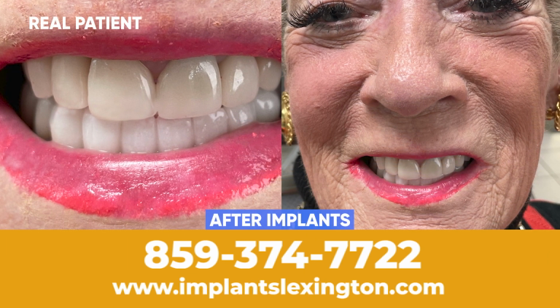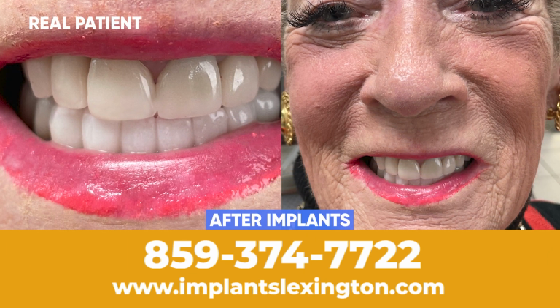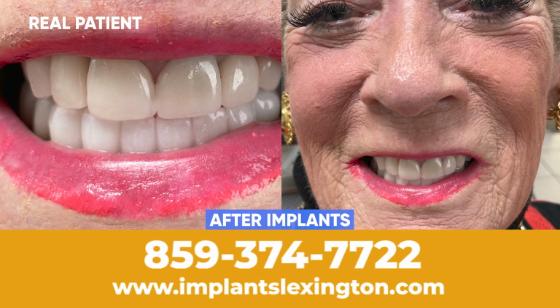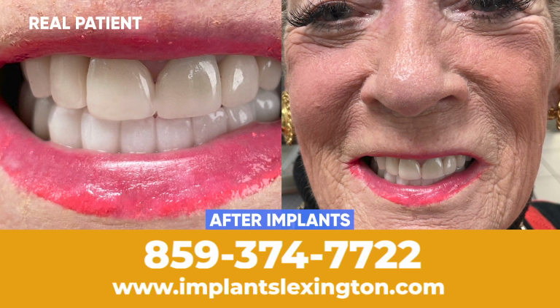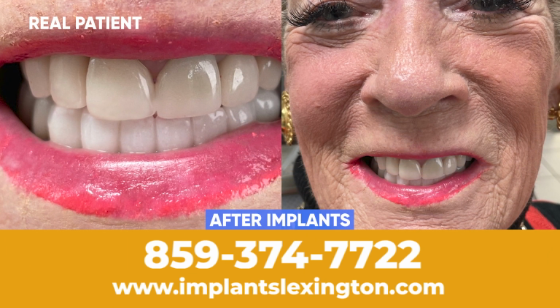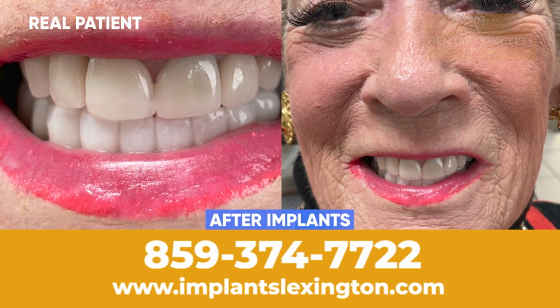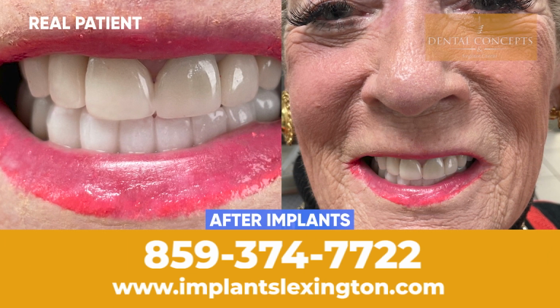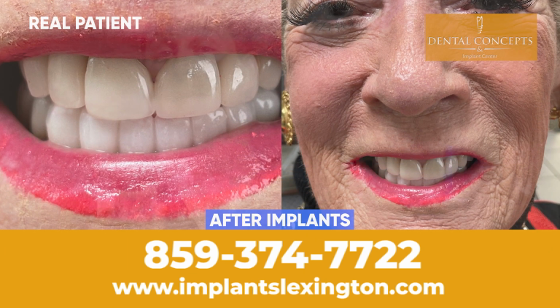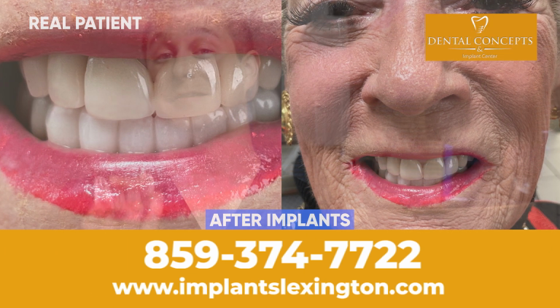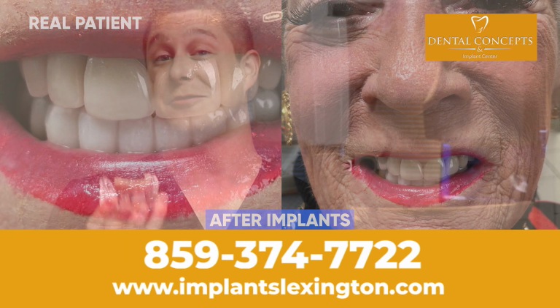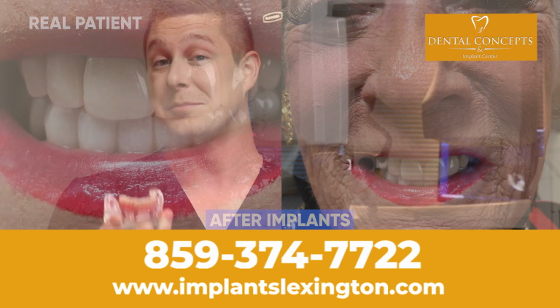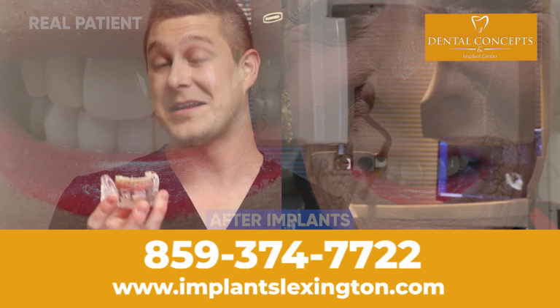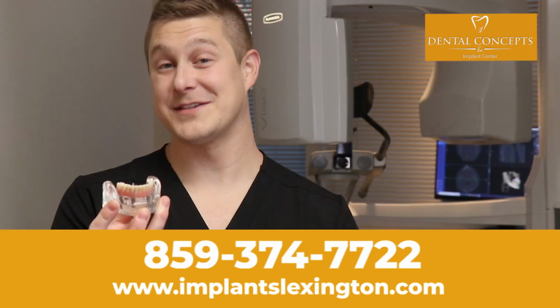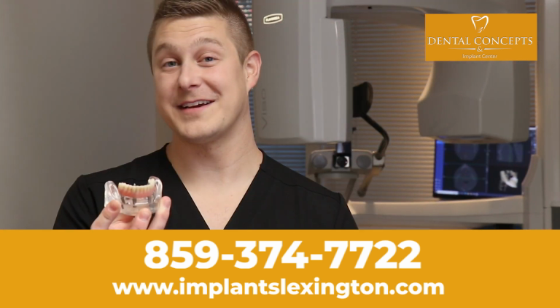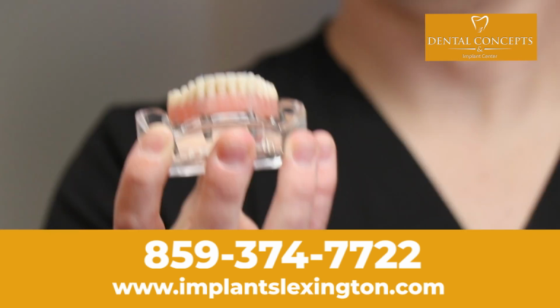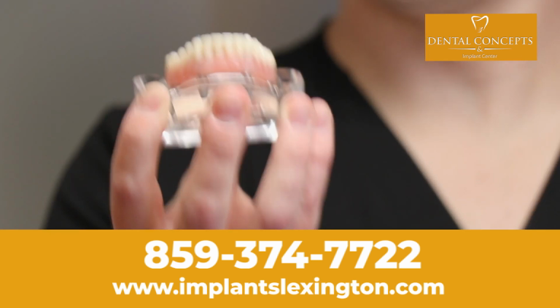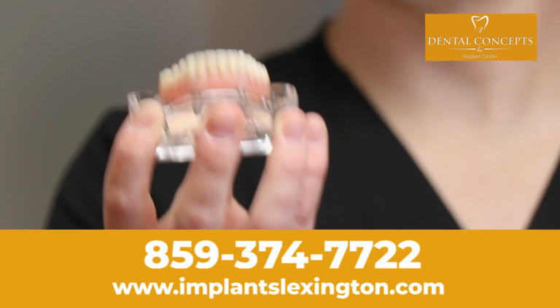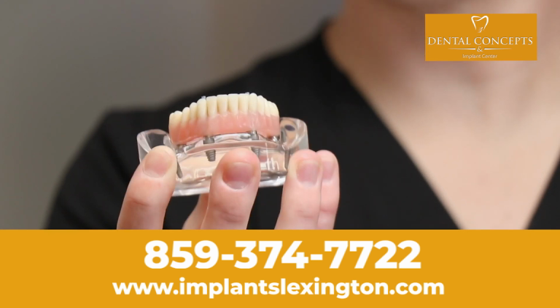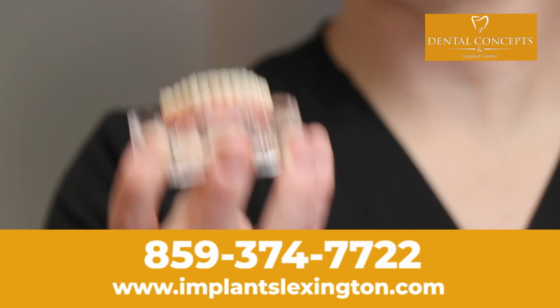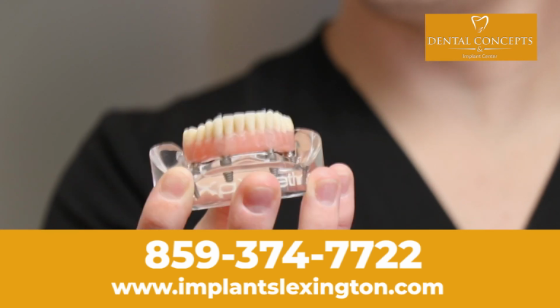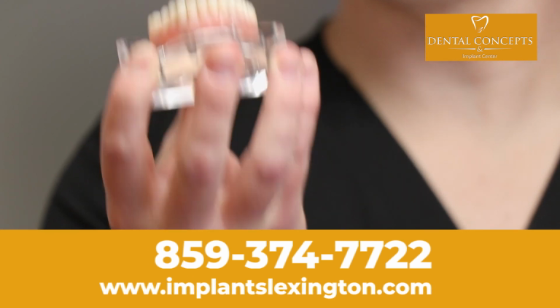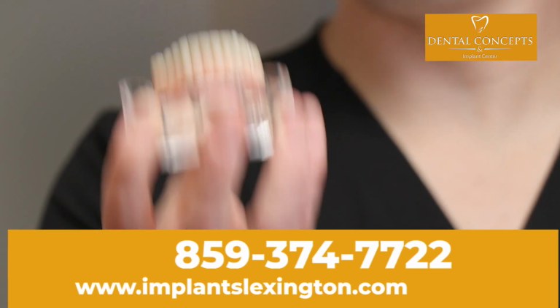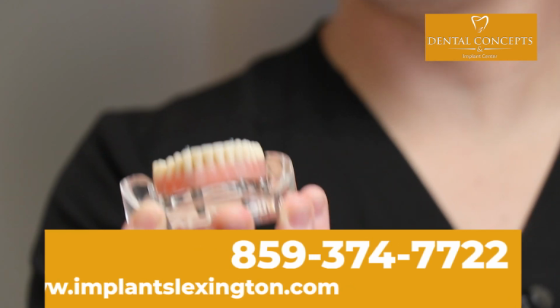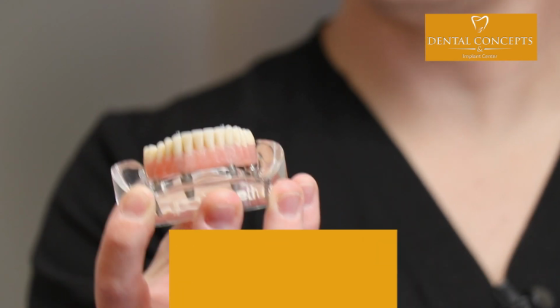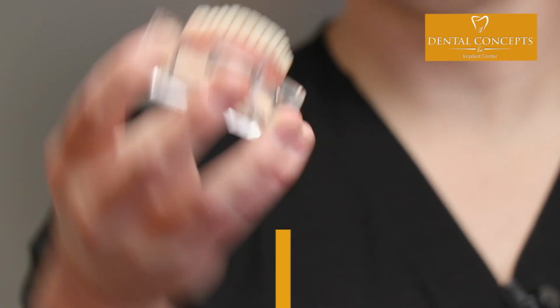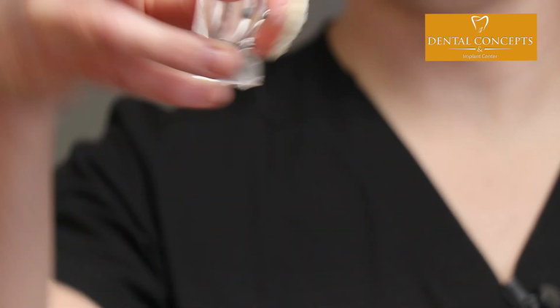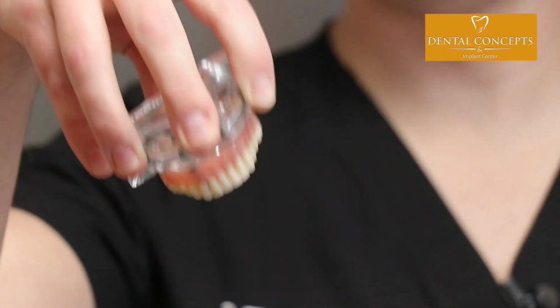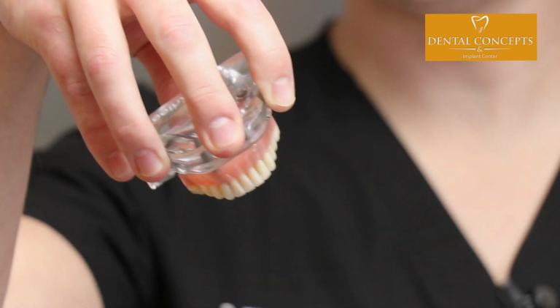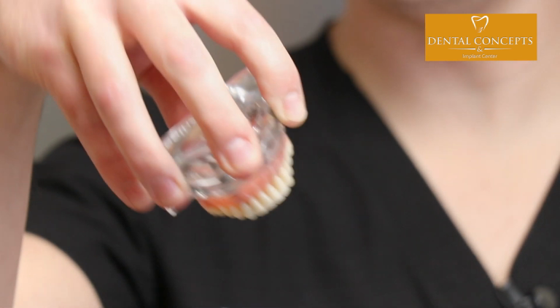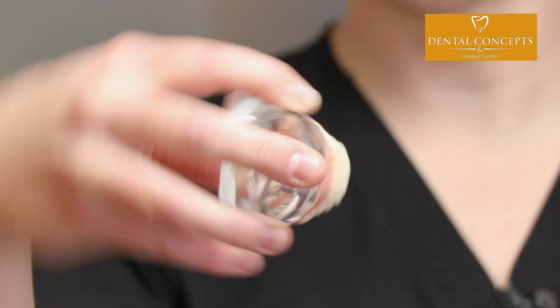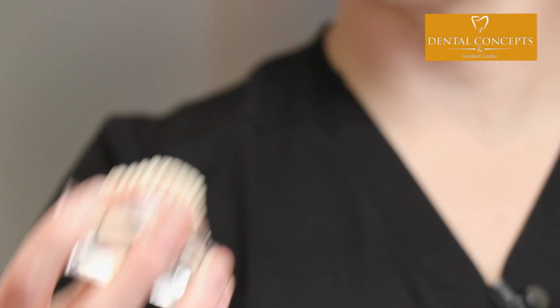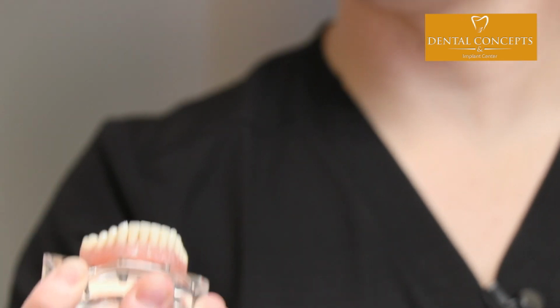This is a model of what a full mouth dental implant looks like. This model can either be the bottom teeth, the top teeth, or both.